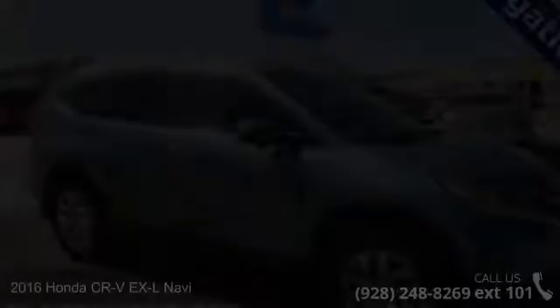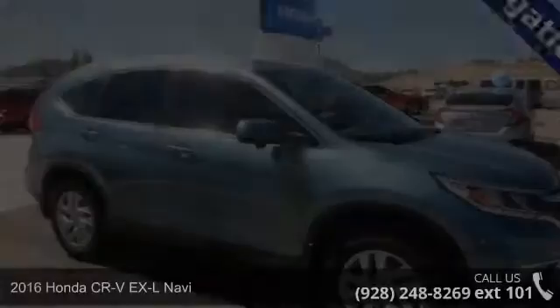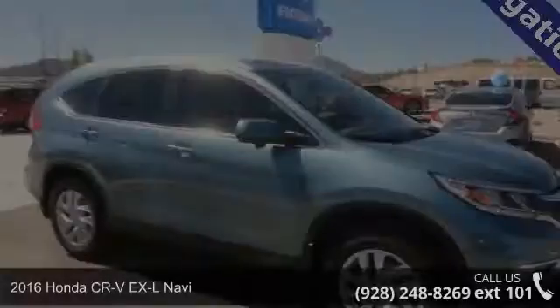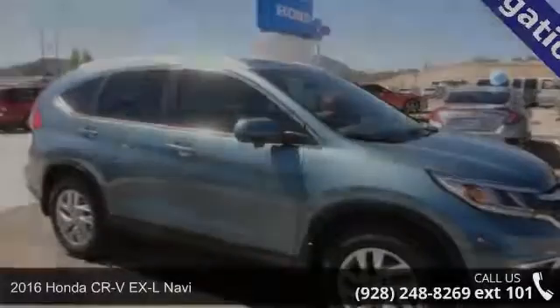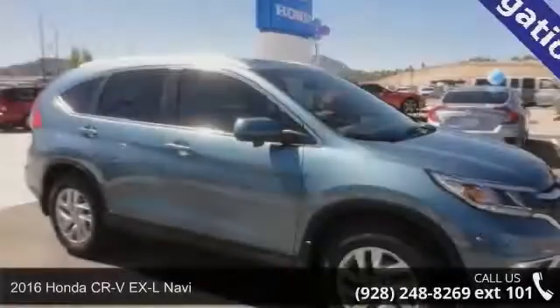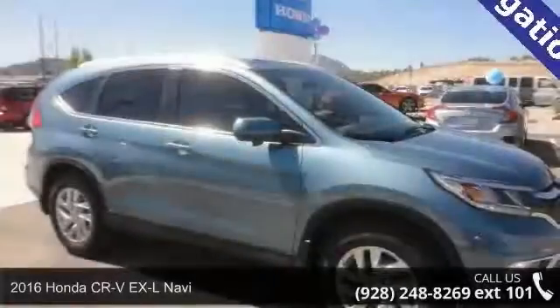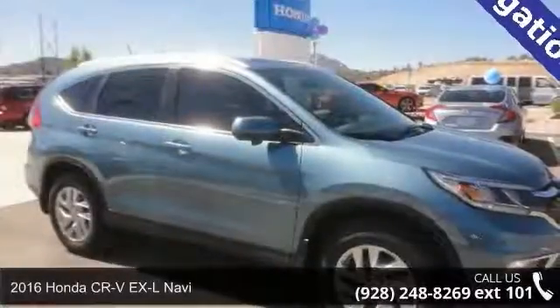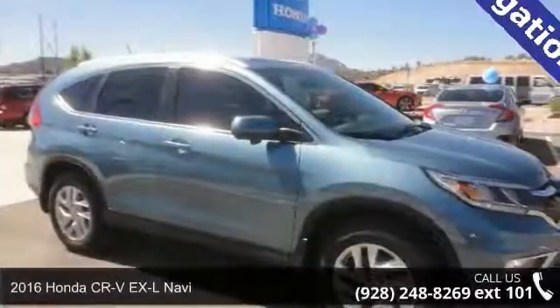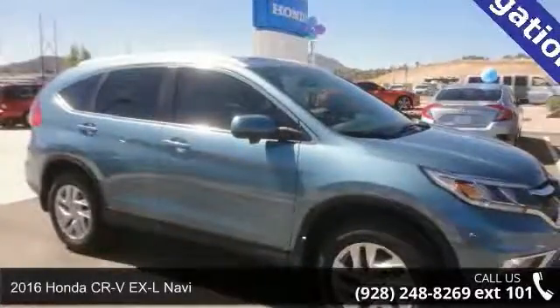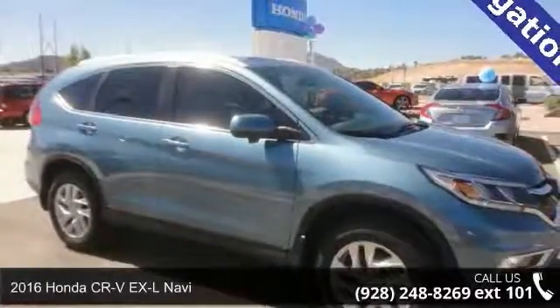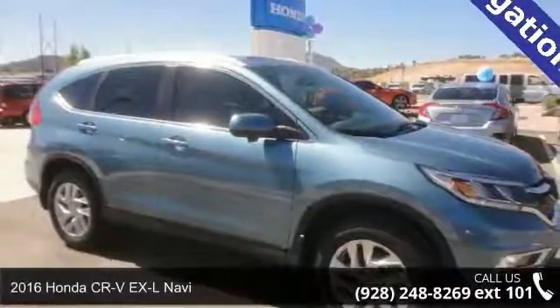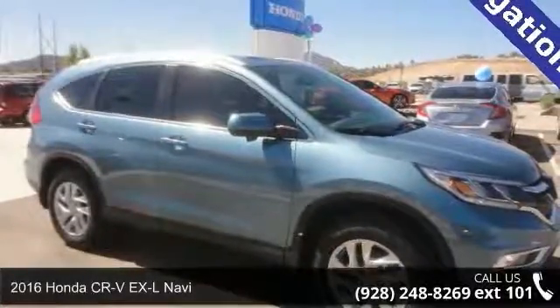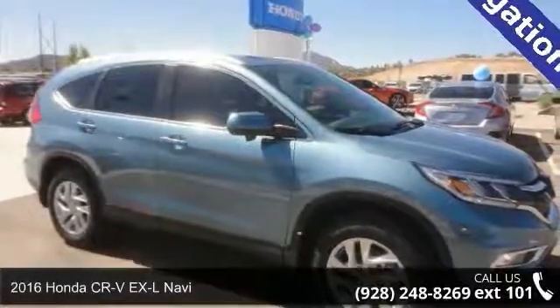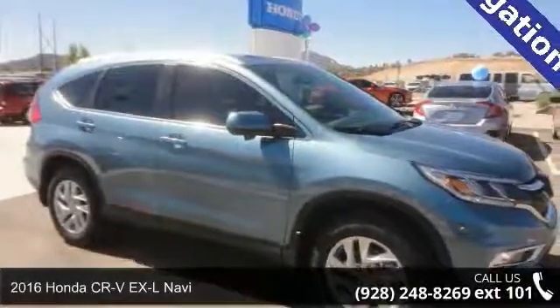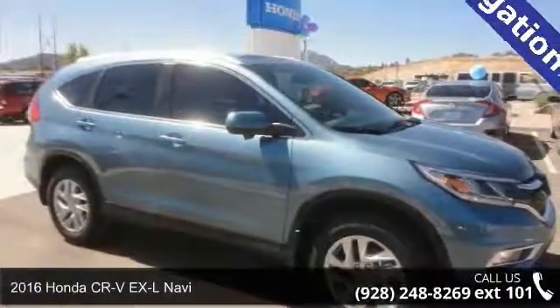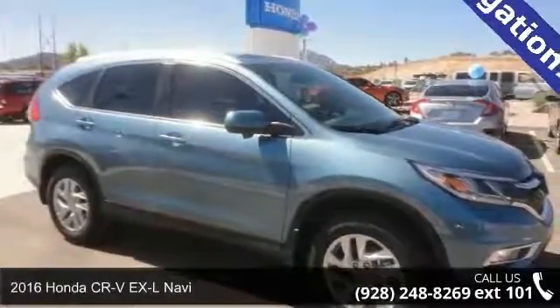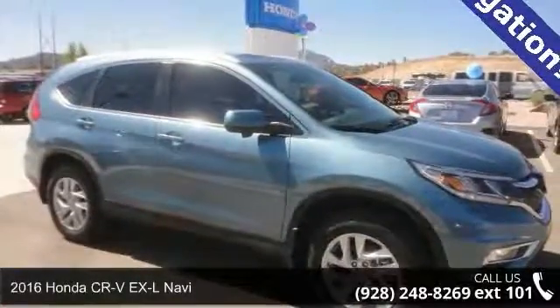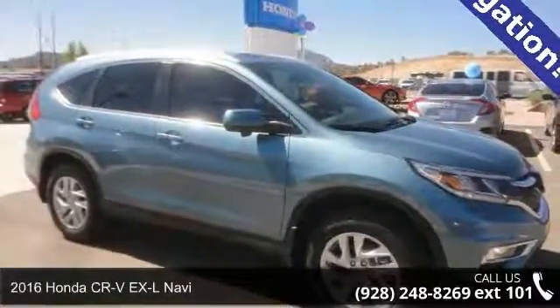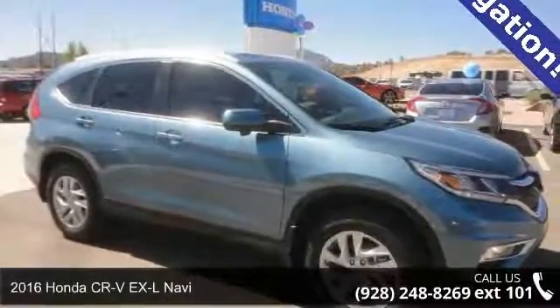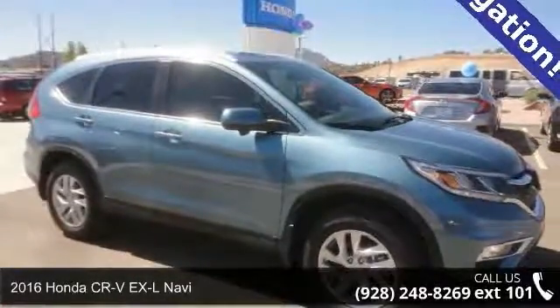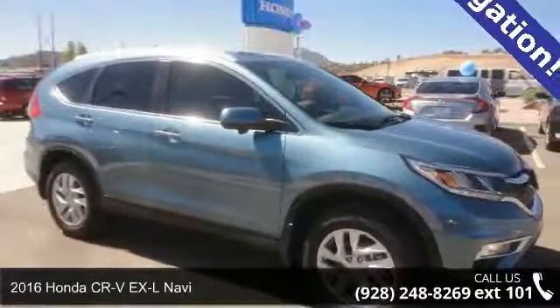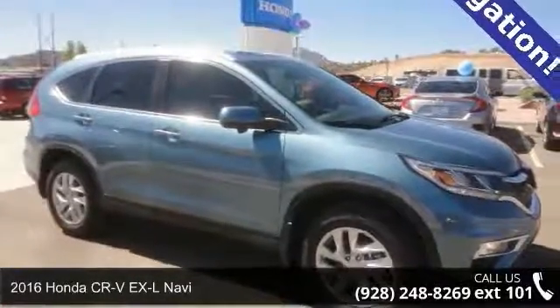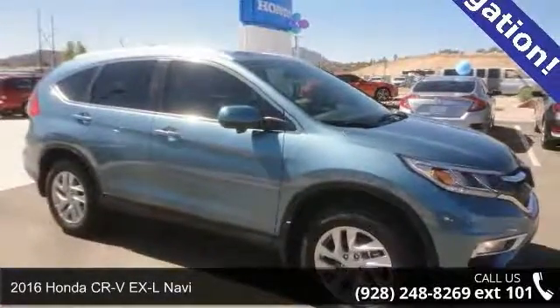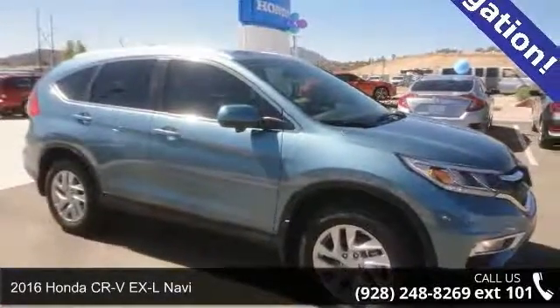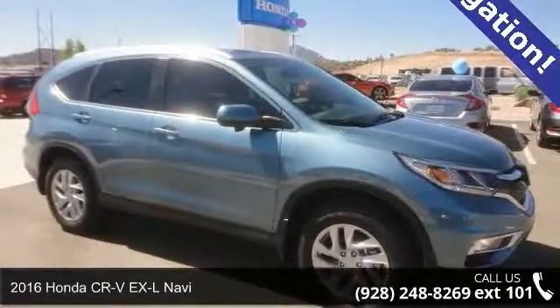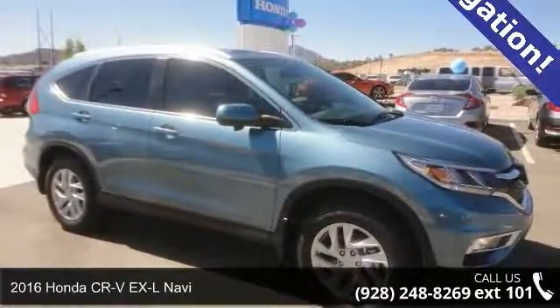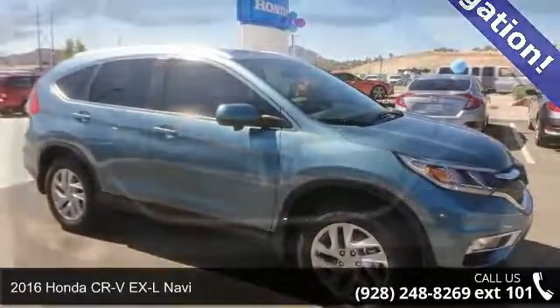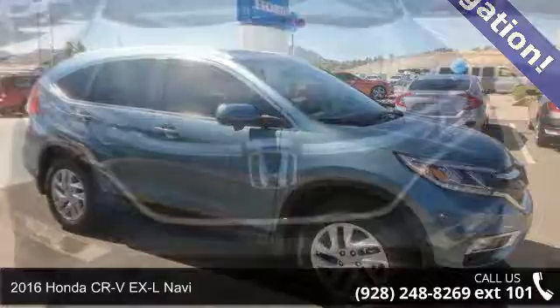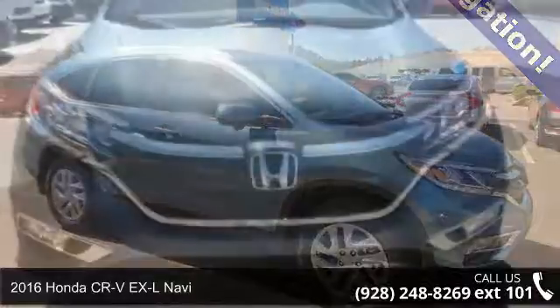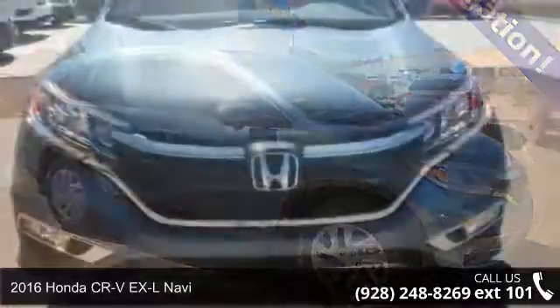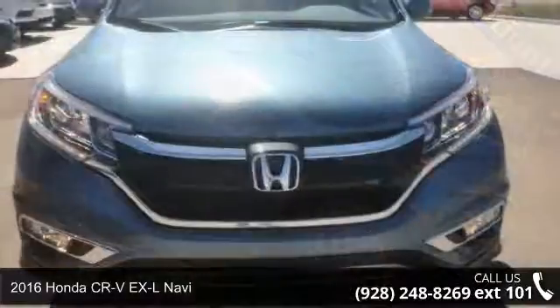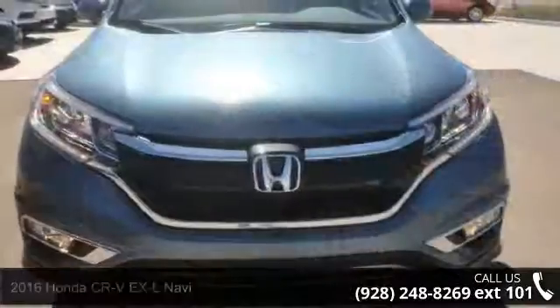Arrive in style with this 2016 Honda CR-V. This may be the set of wheels you've been looking for.